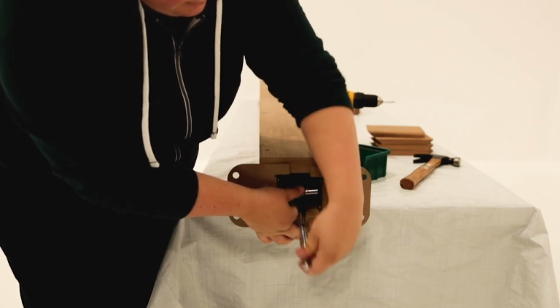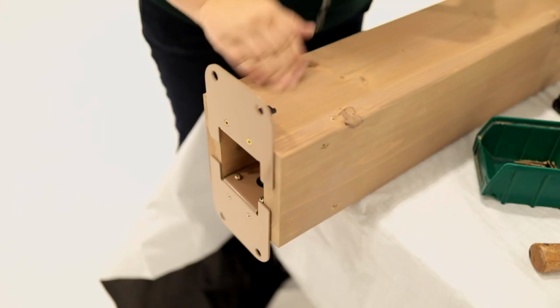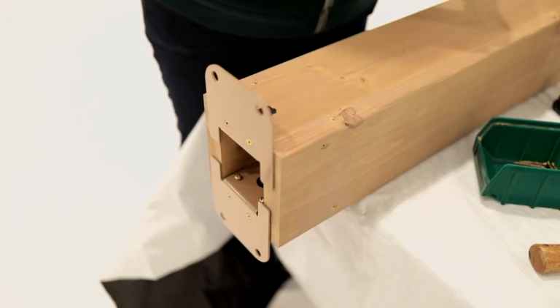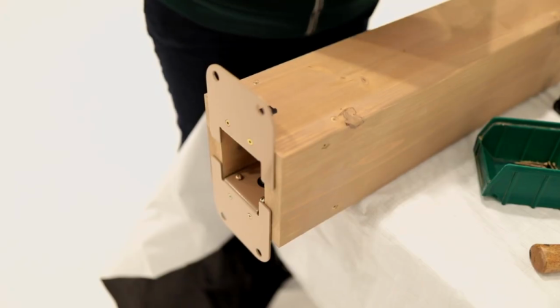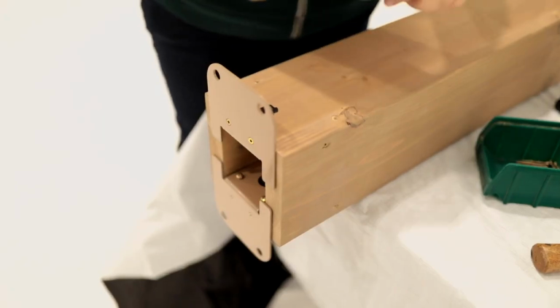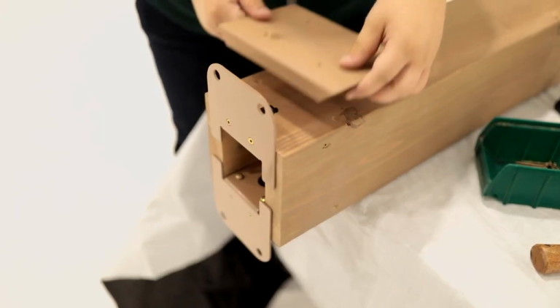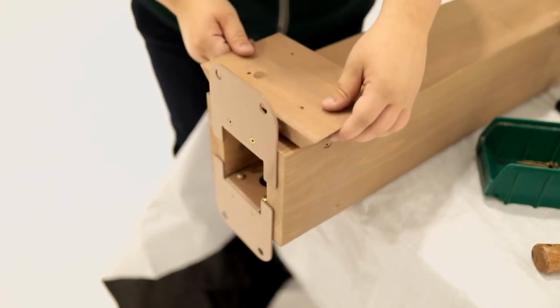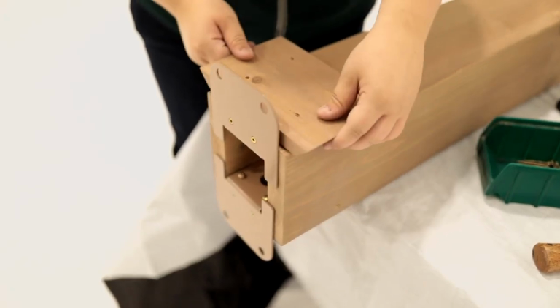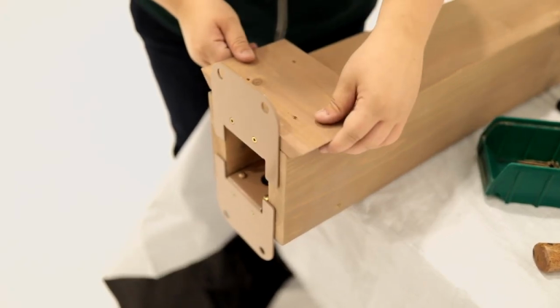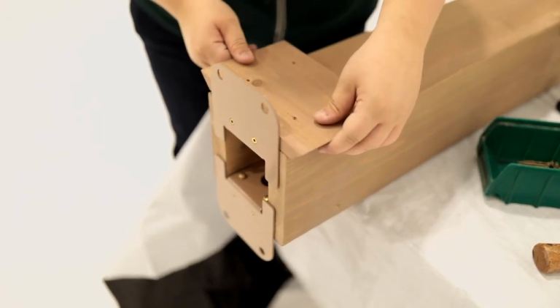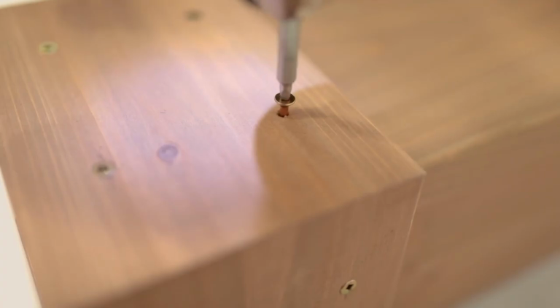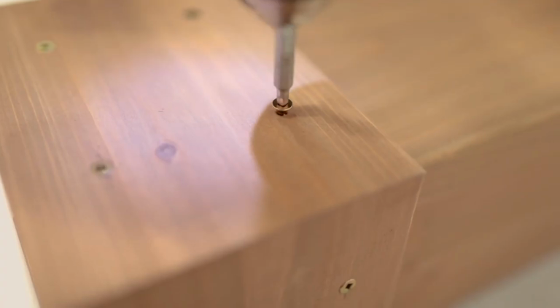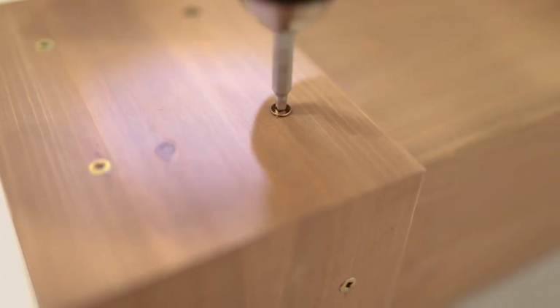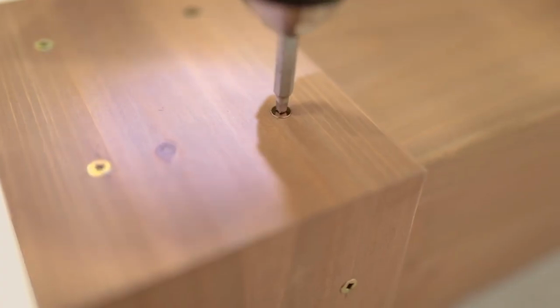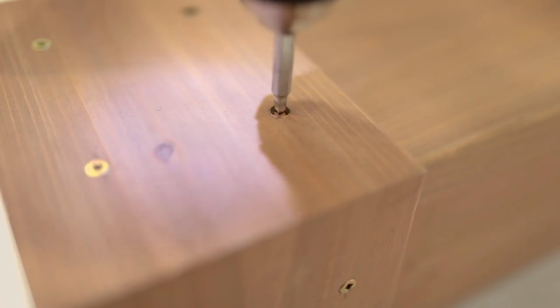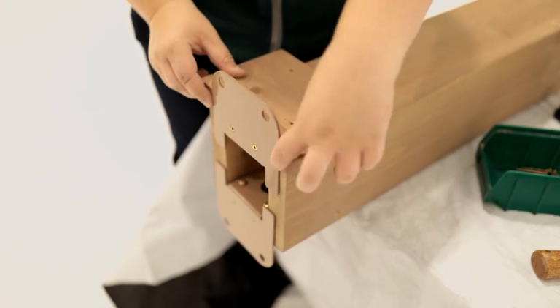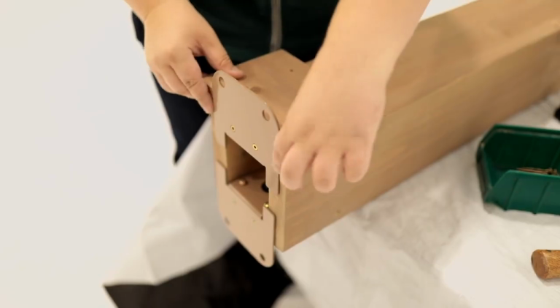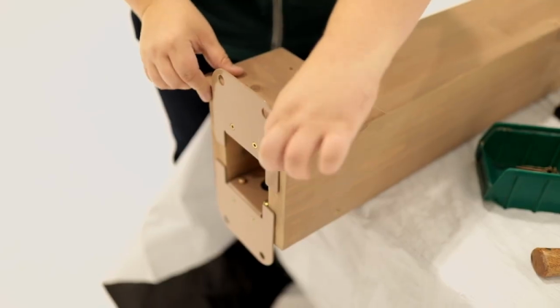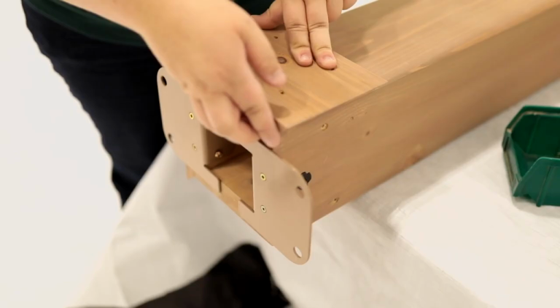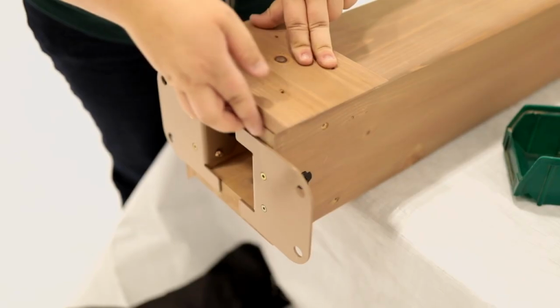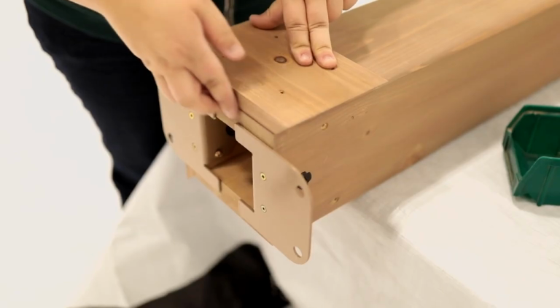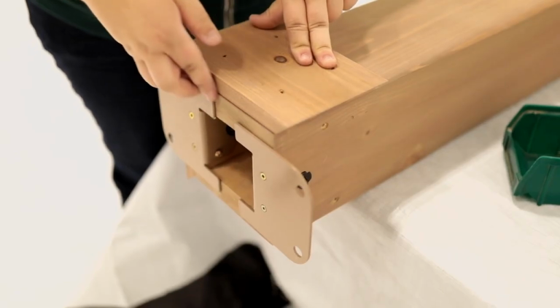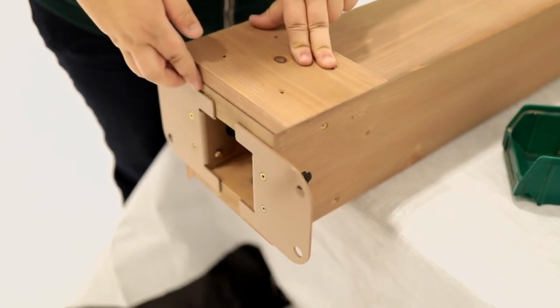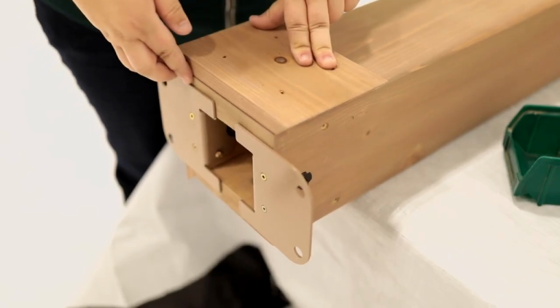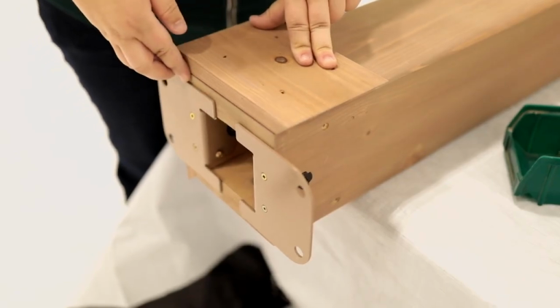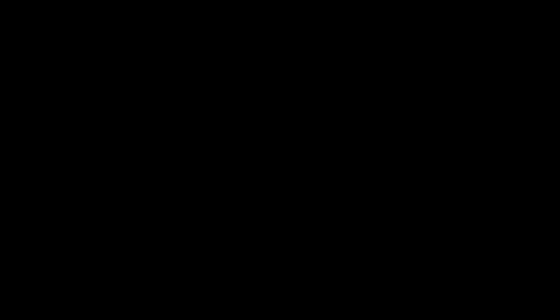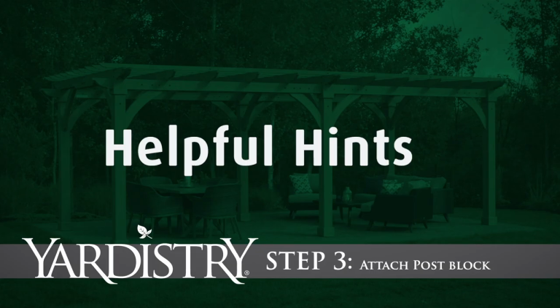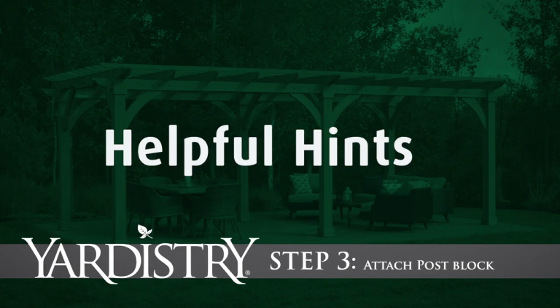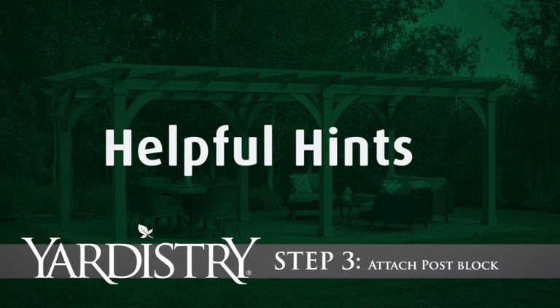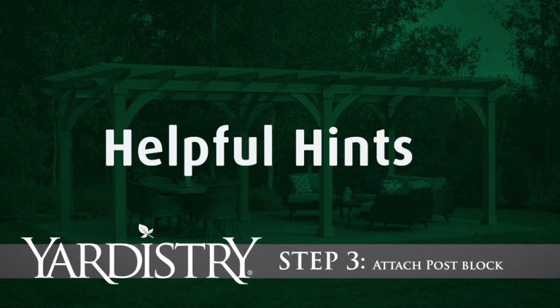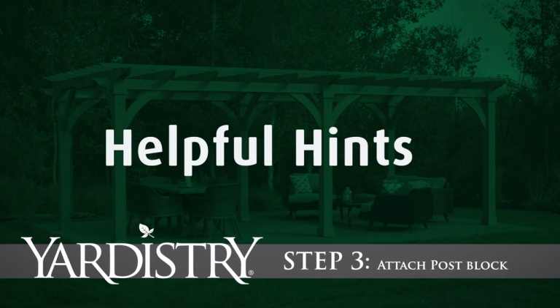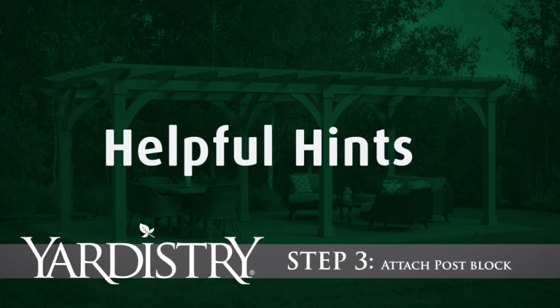Lastly, place and attach a plinth on each side of the post so it is flush to the bottom and sides of the post.